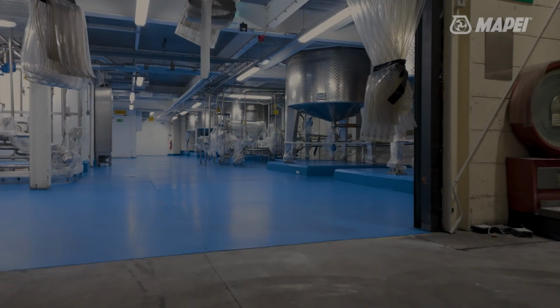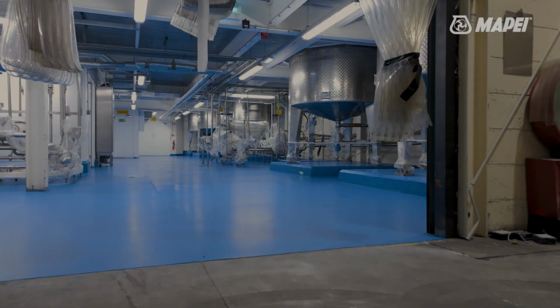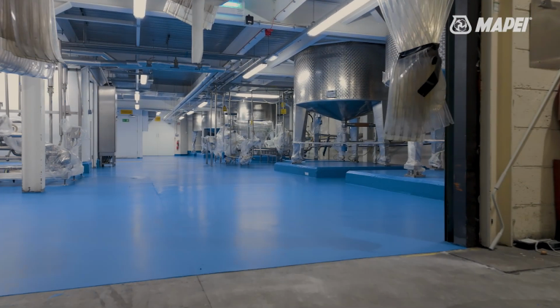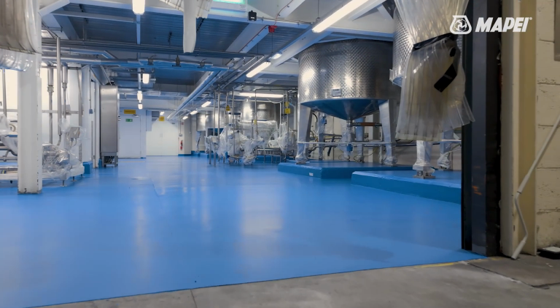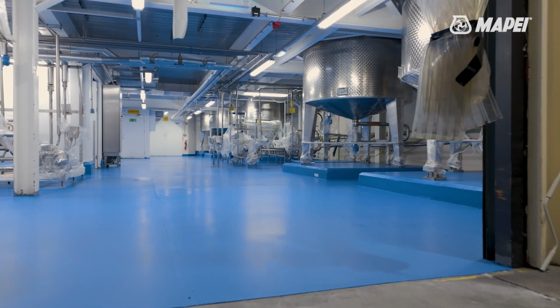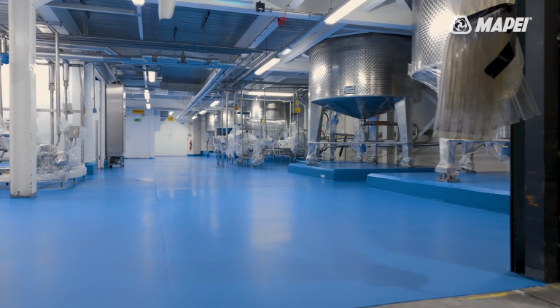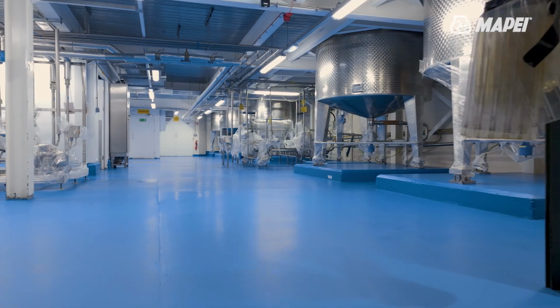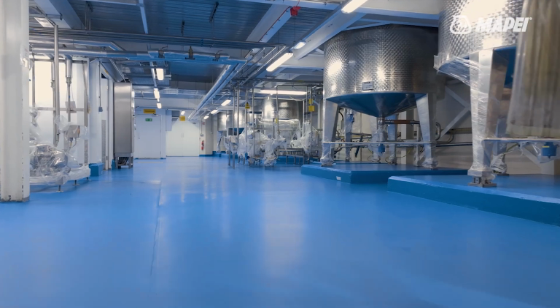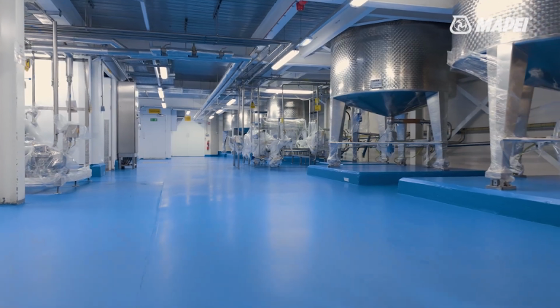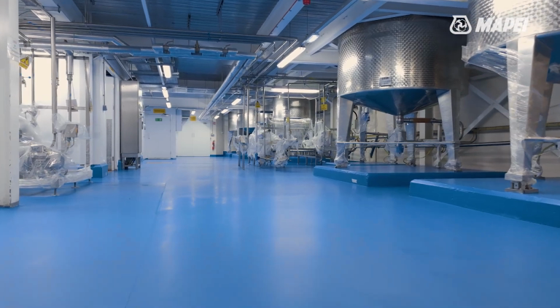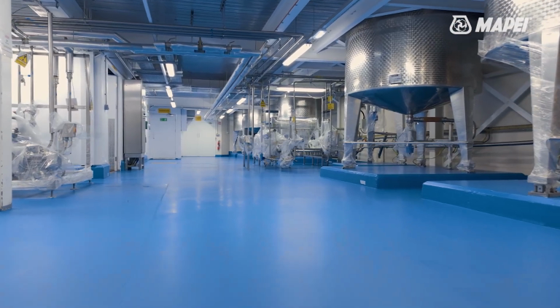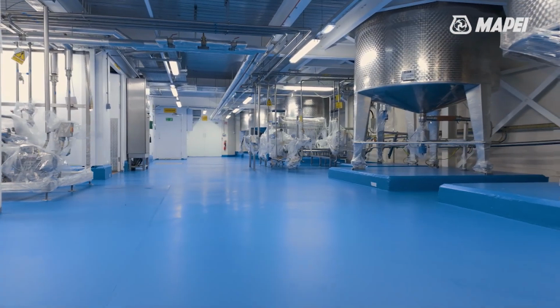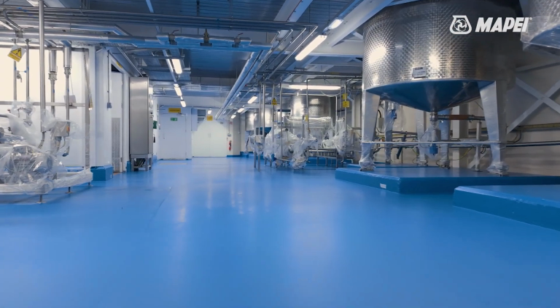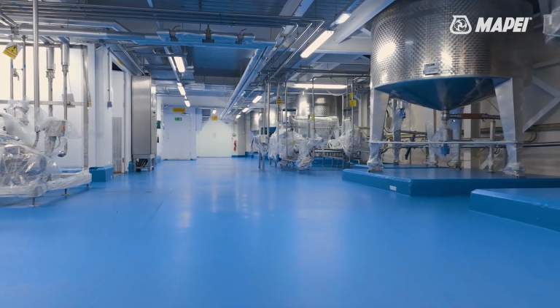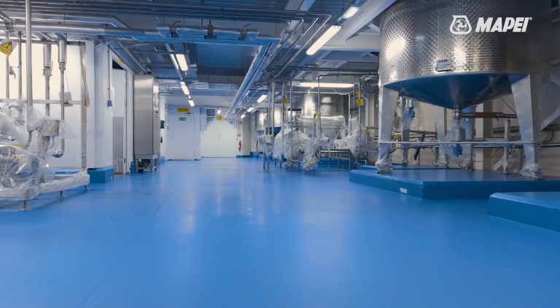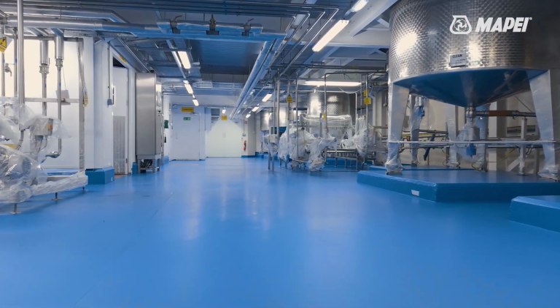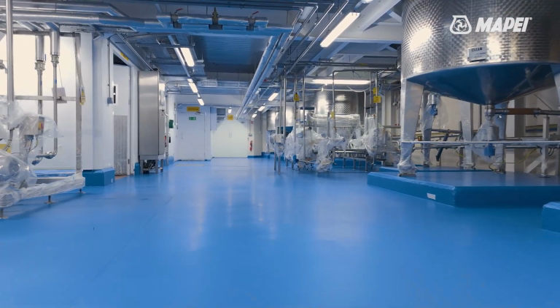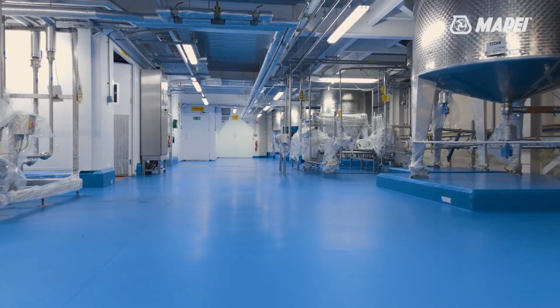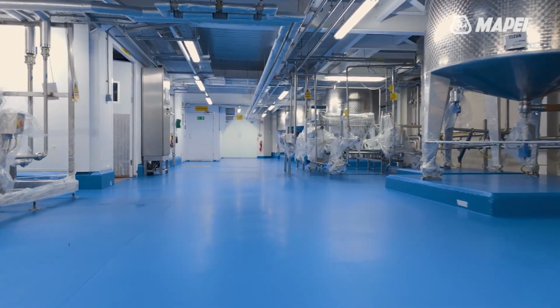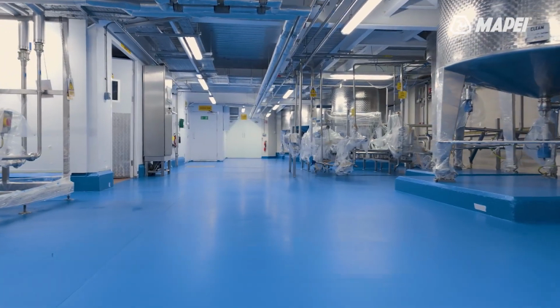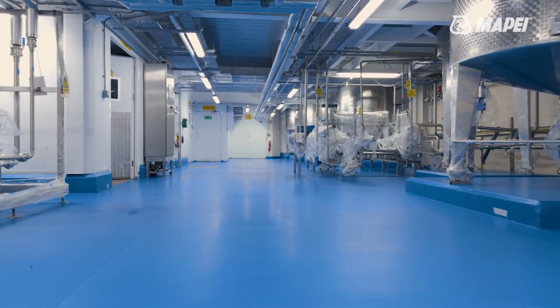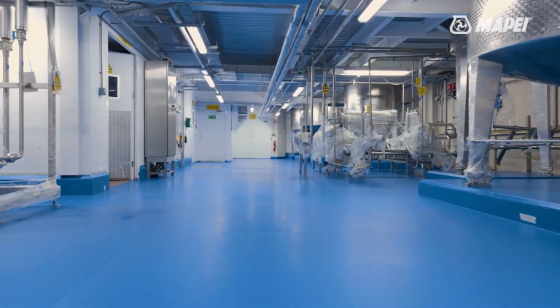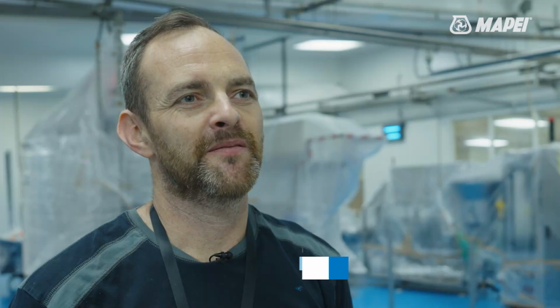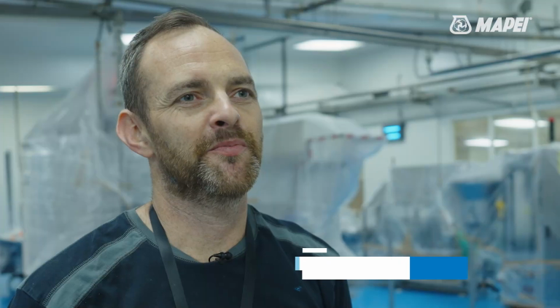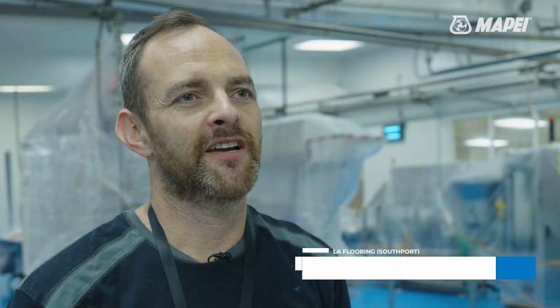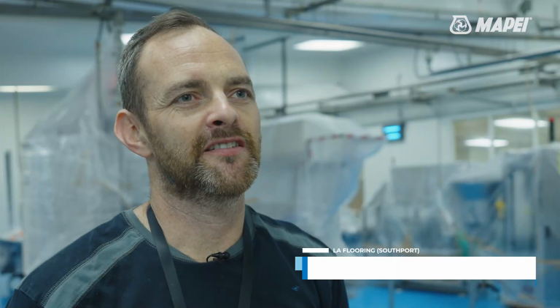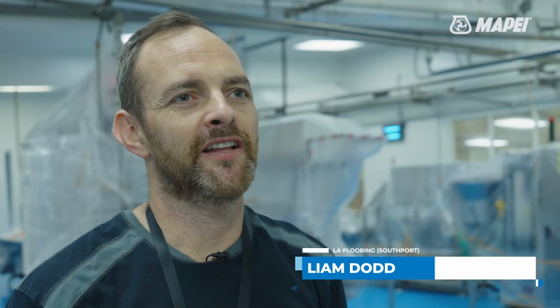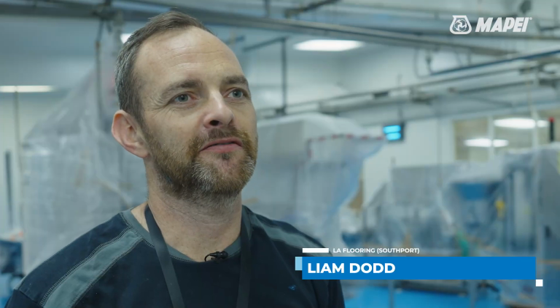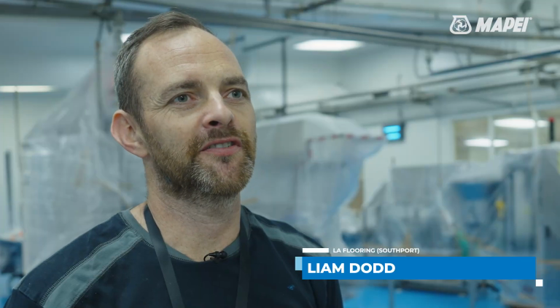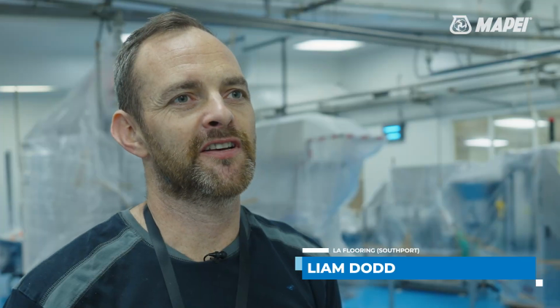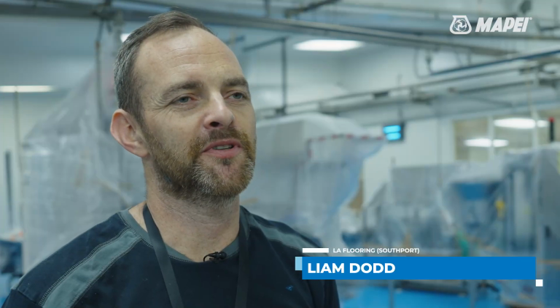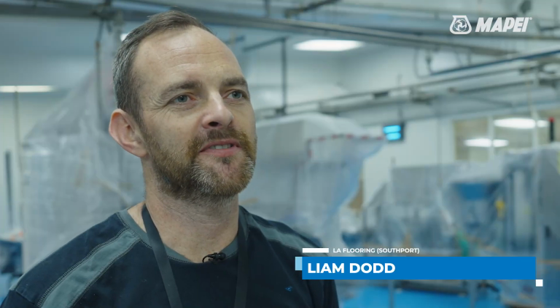We're at Bella's Druggists and we're putting down a new floor. My name's Liam and I'm company director of LA Floor at Southport Limited.